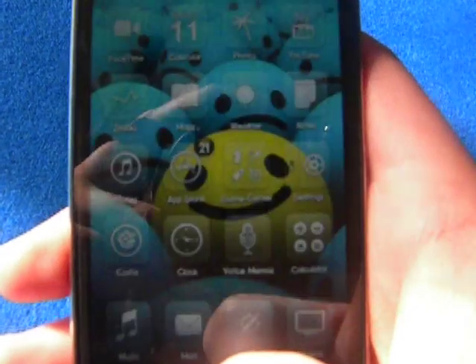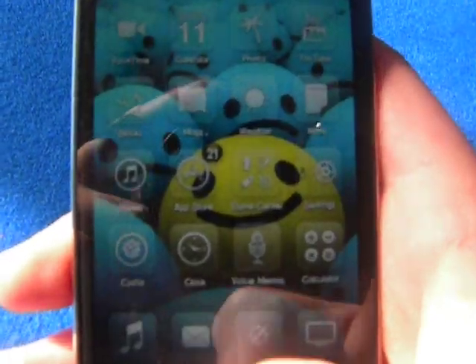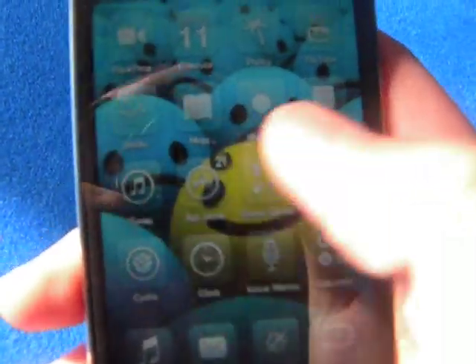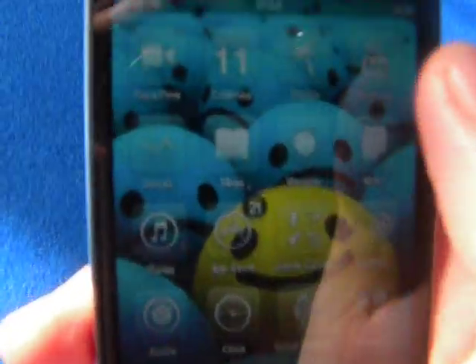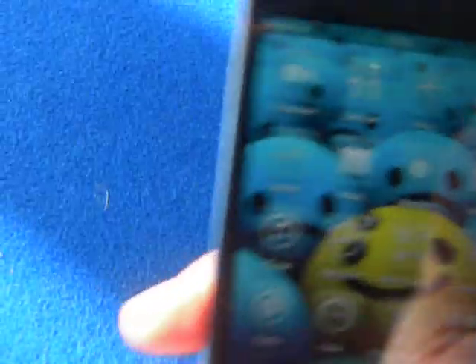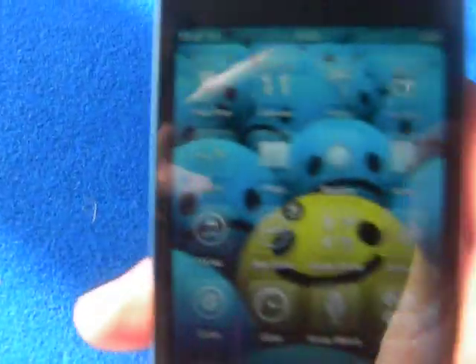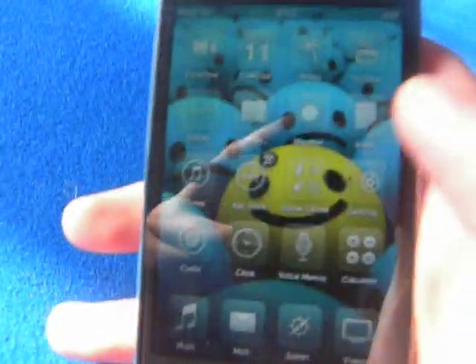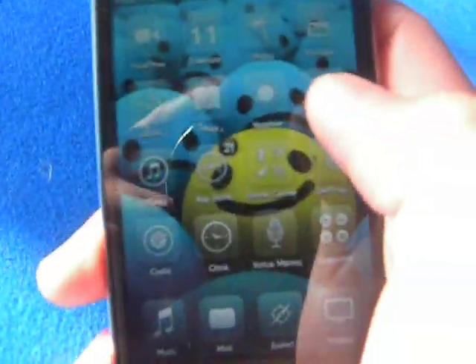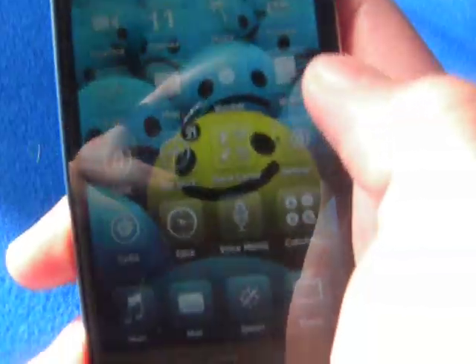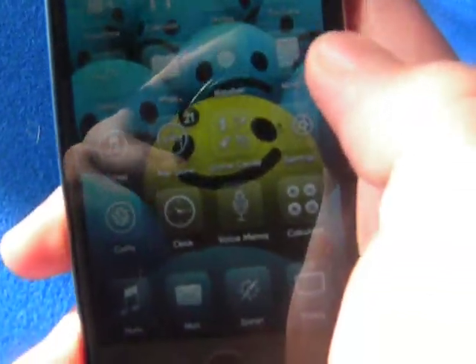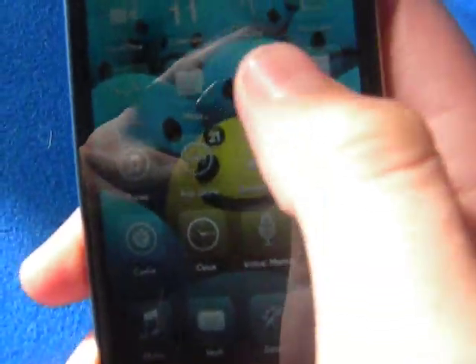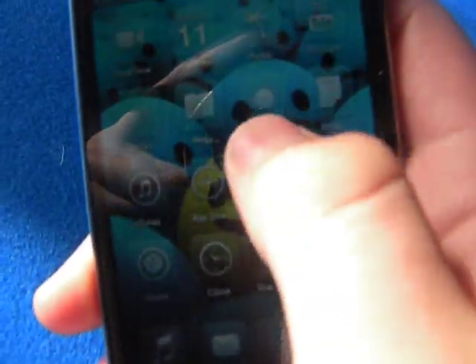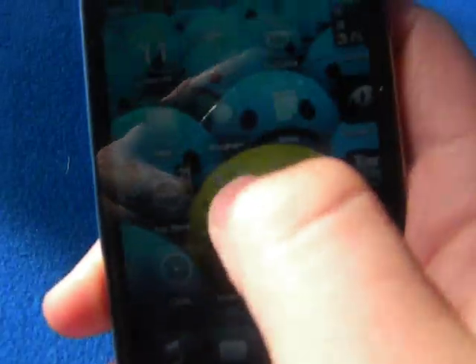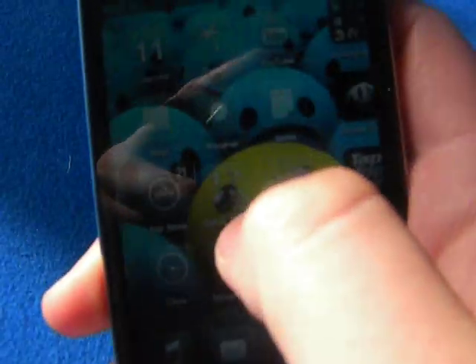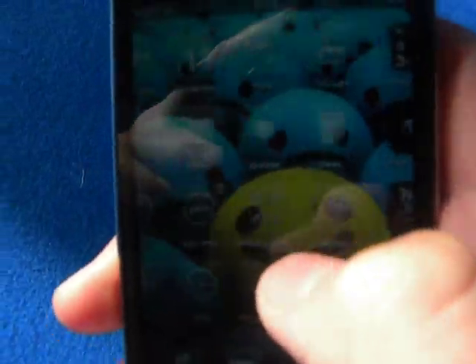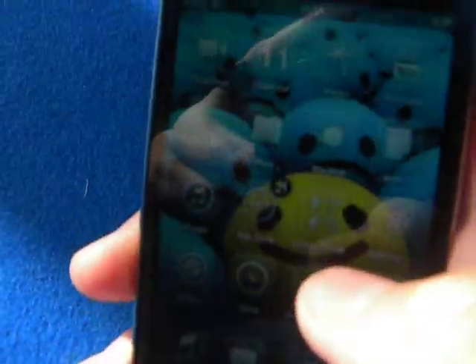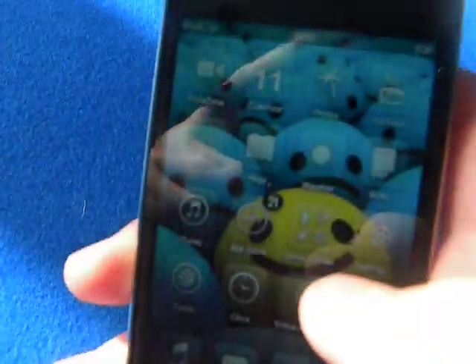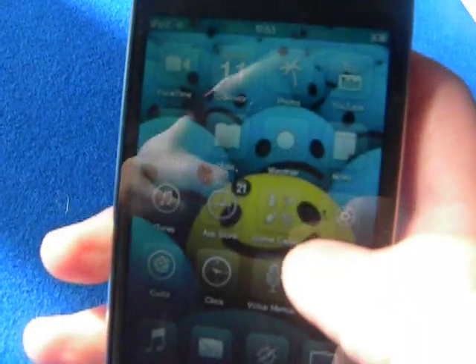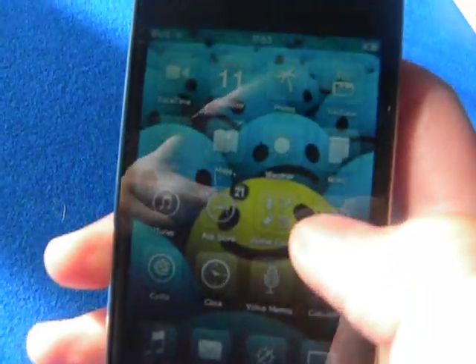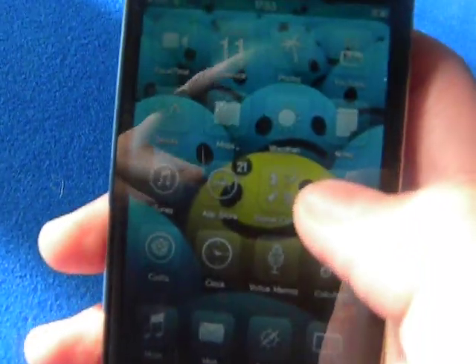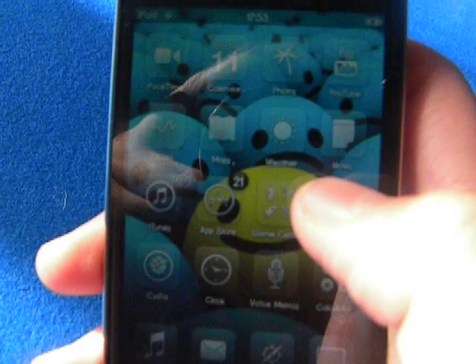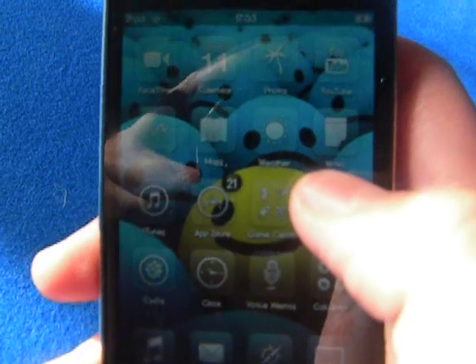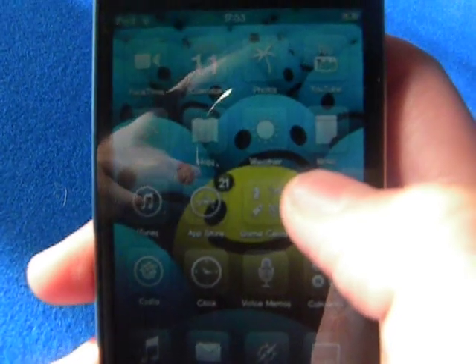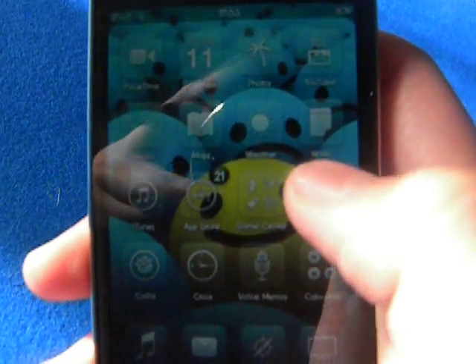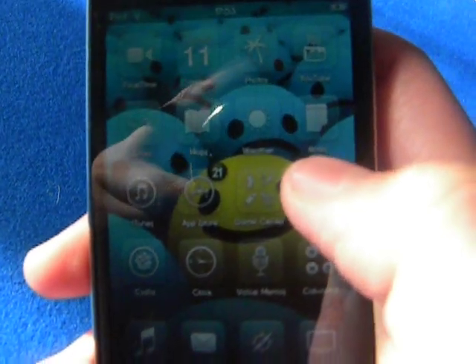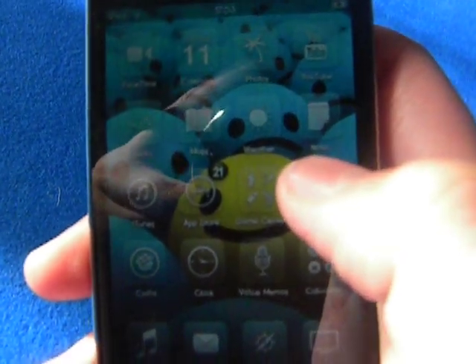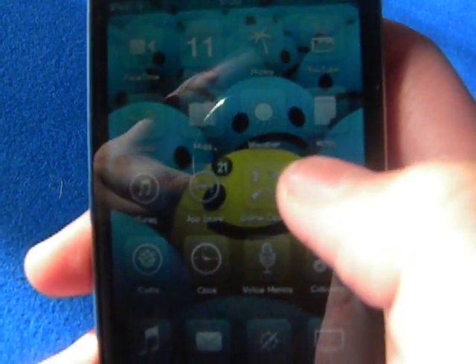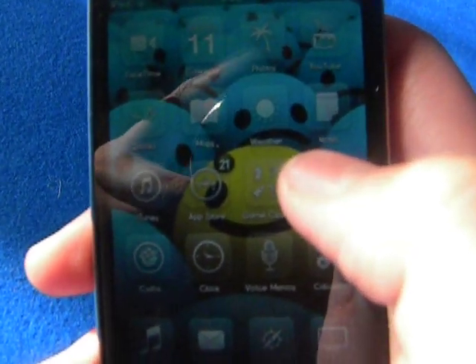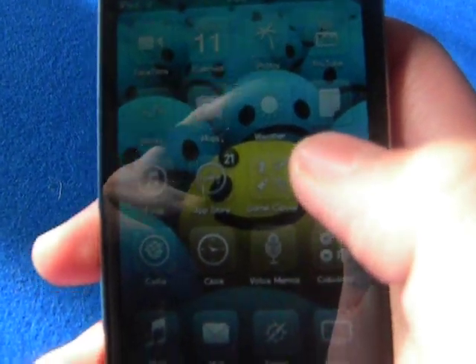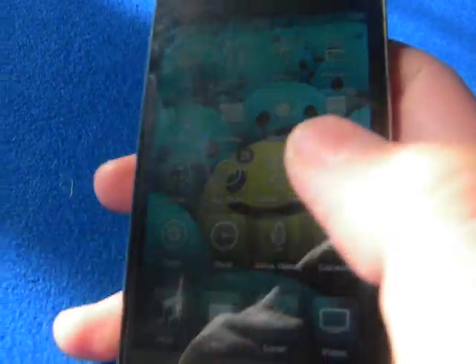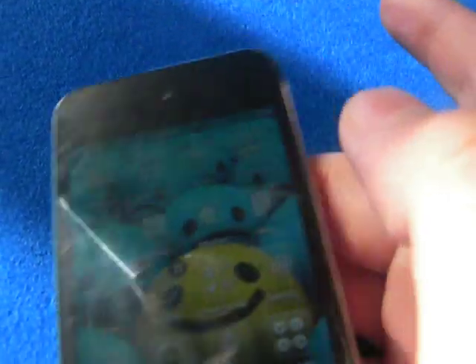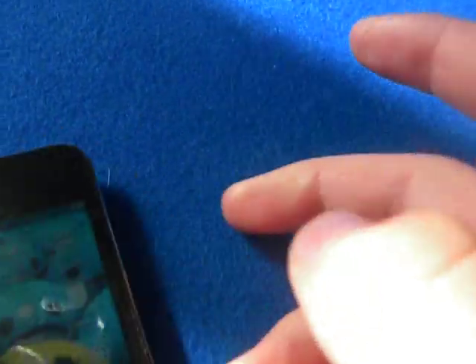After you've respringed your device, you will have a little blue ball following wherever you touch on the screen.